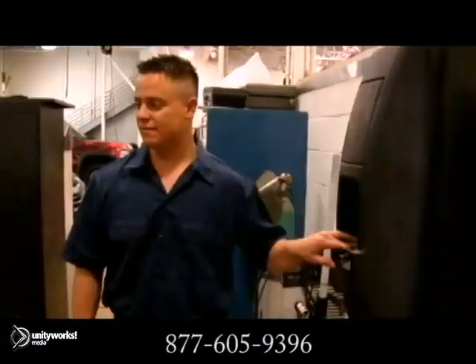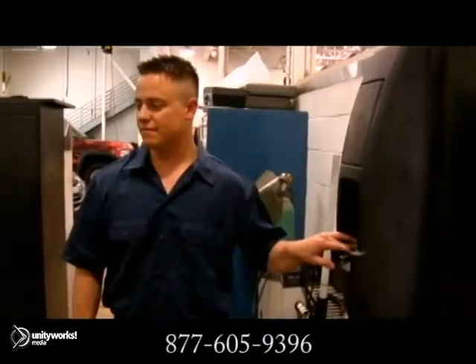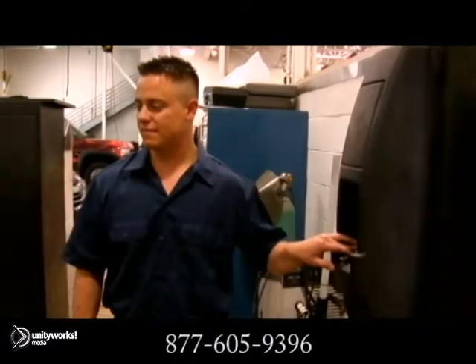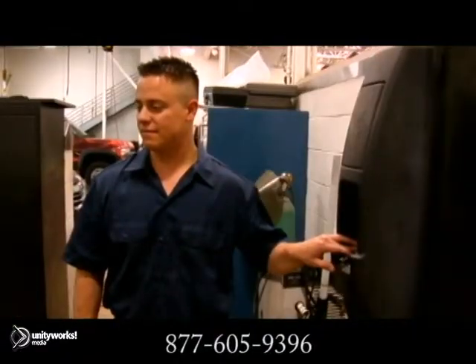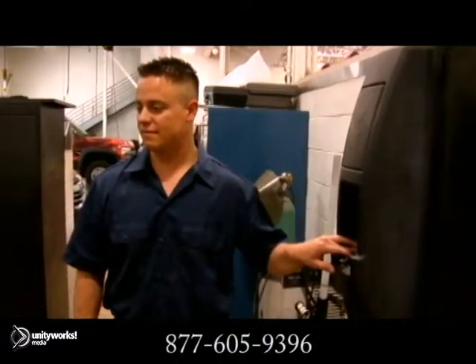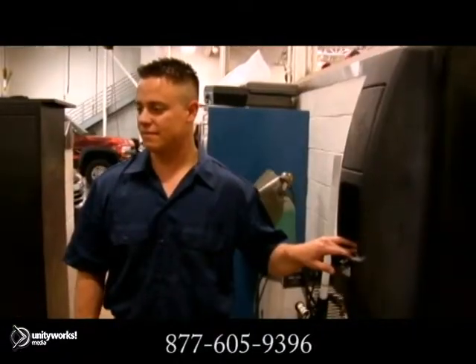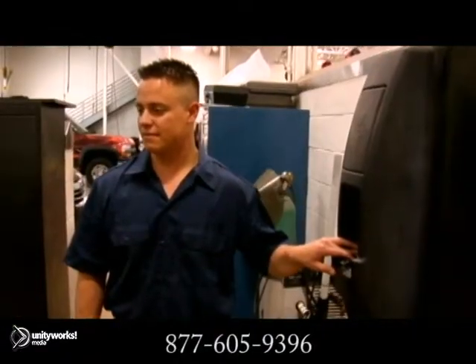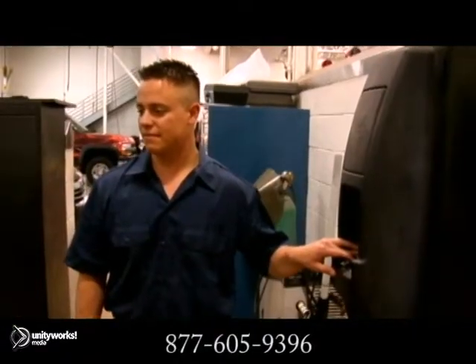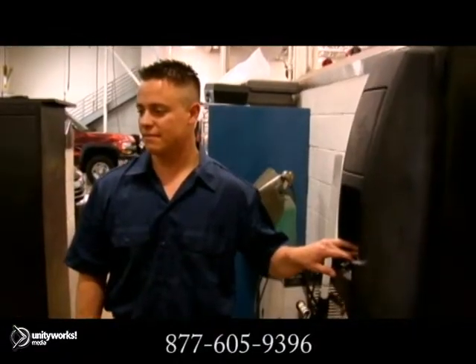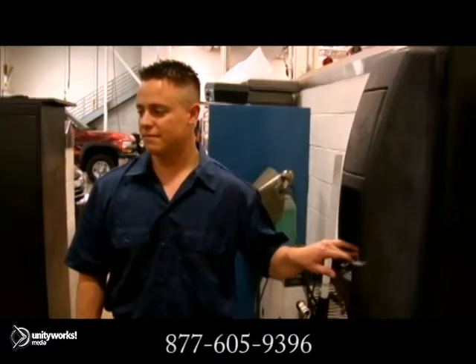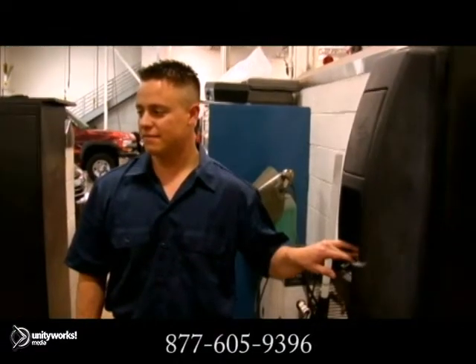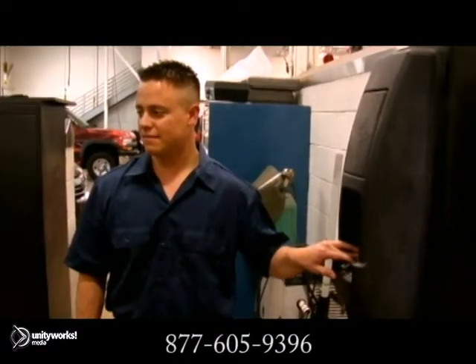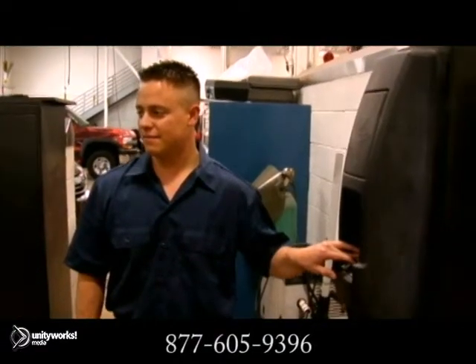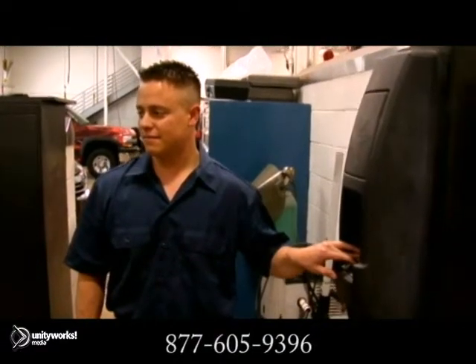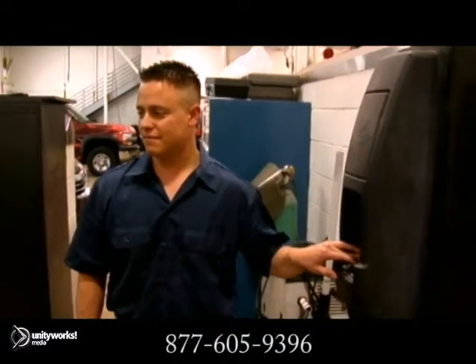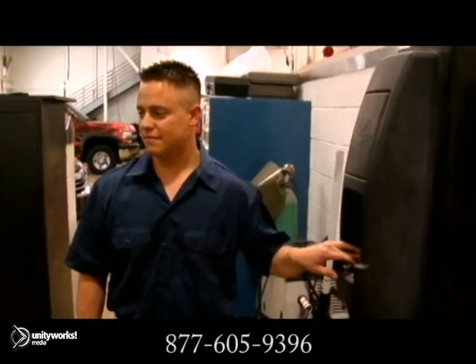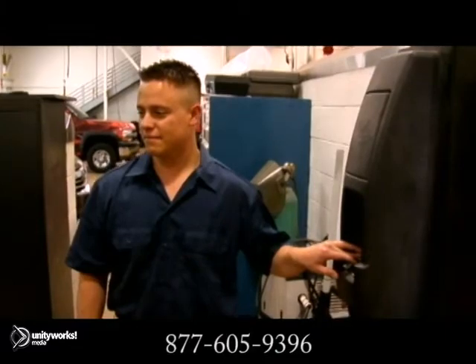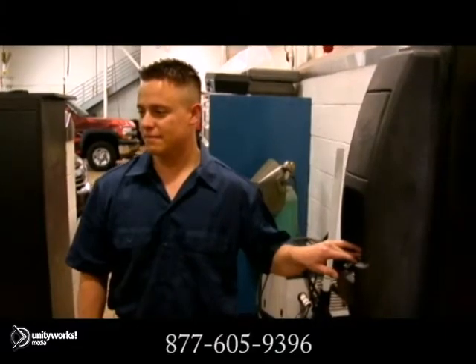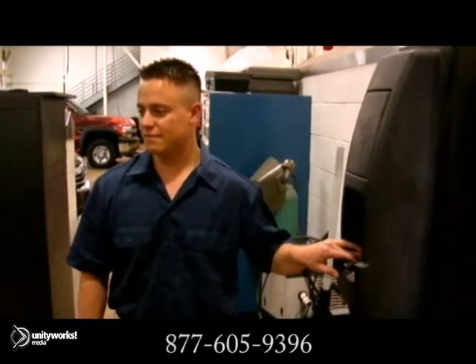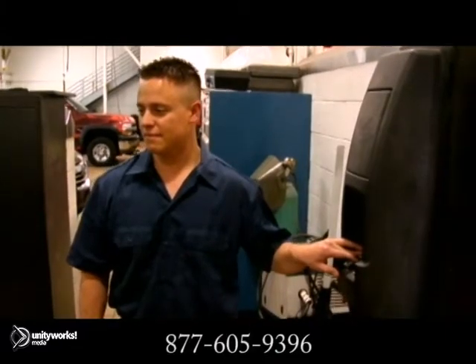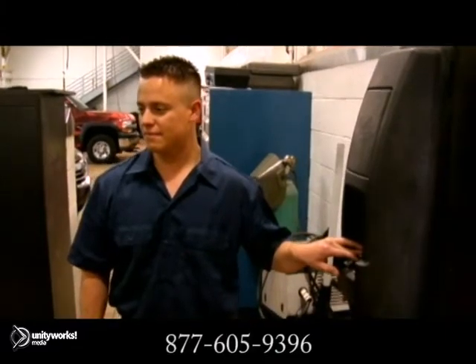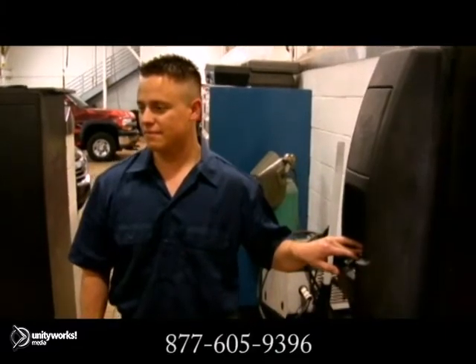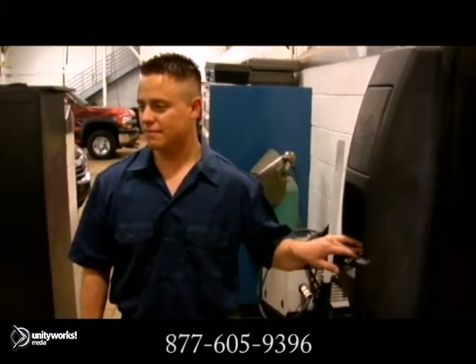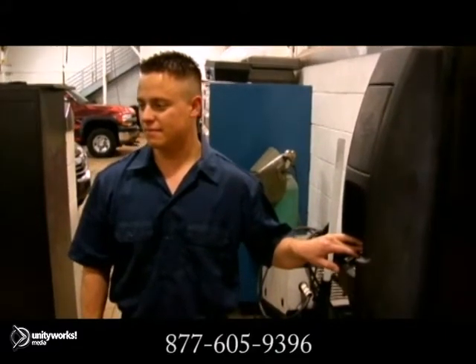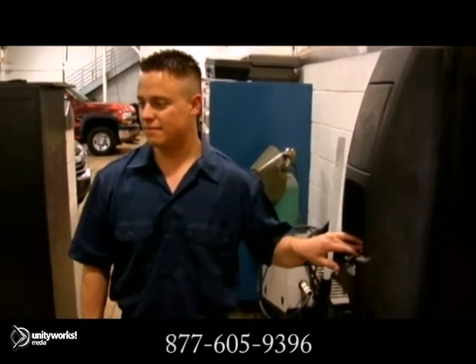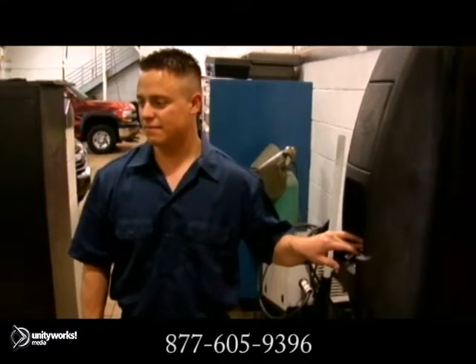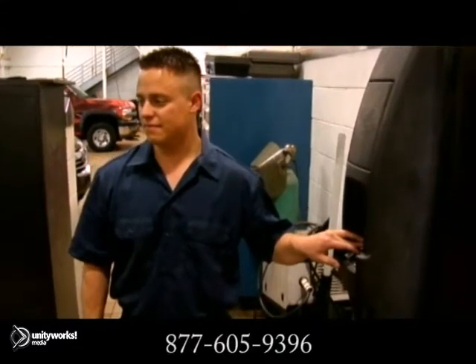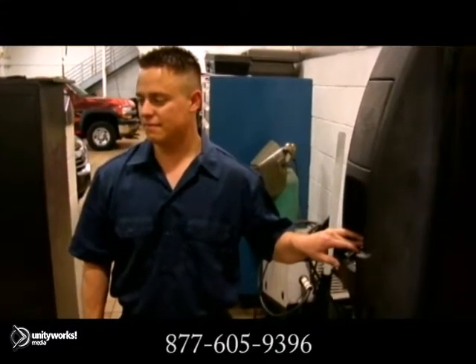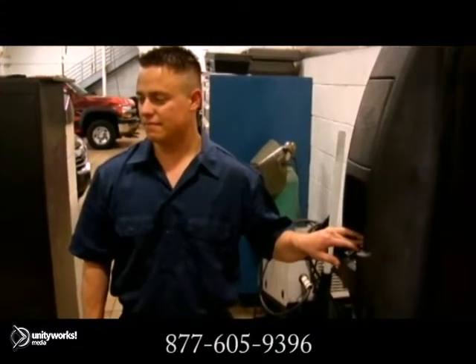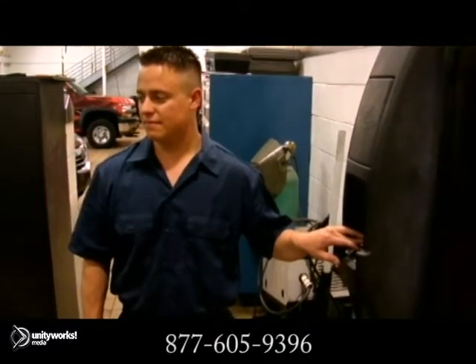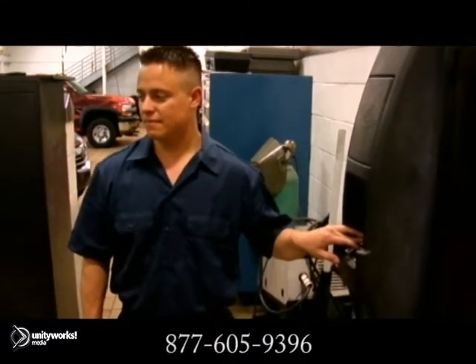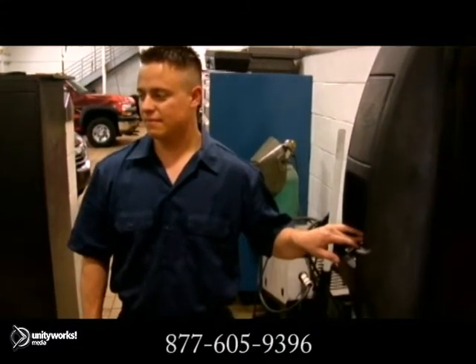This fix is difficult and expensive and needs to be brought into a mechanic, as the engine will have to be removed to replace the seal.